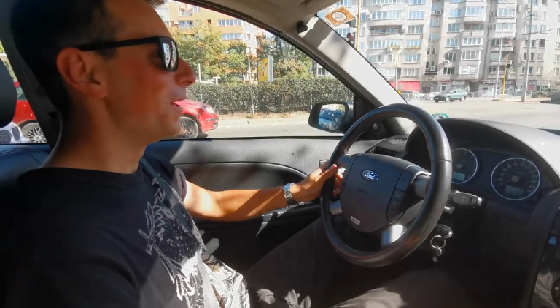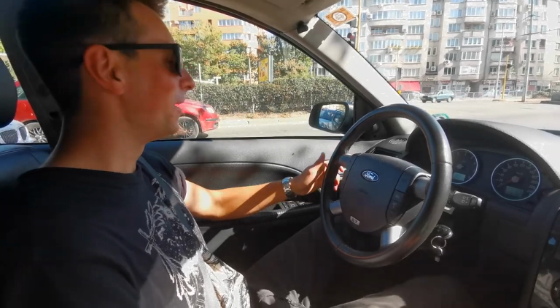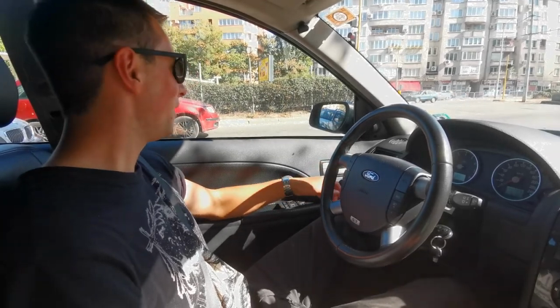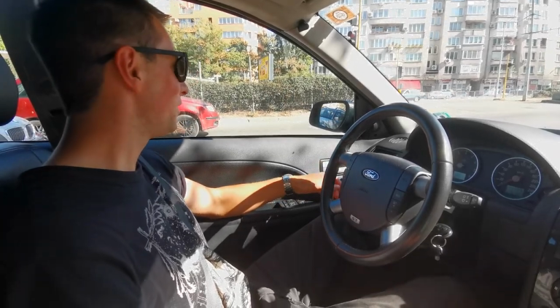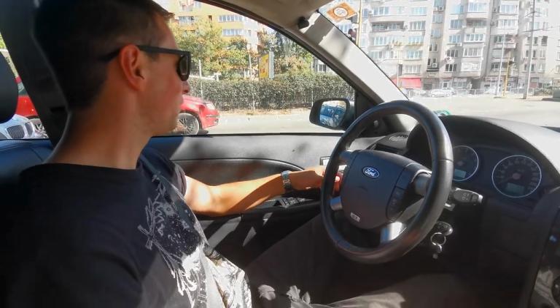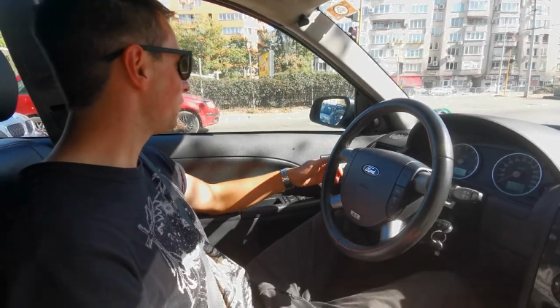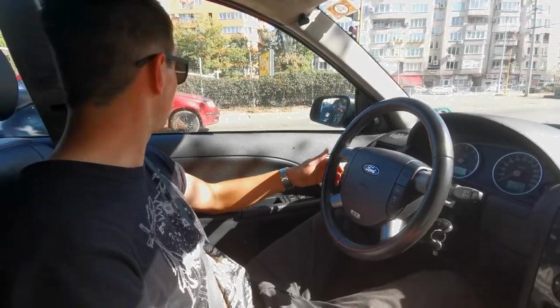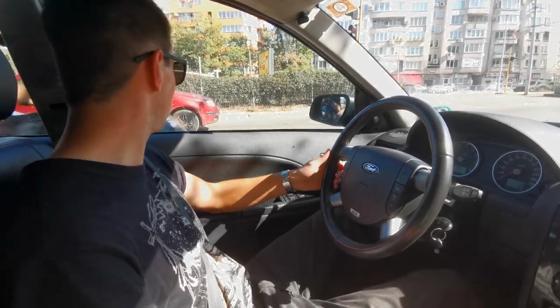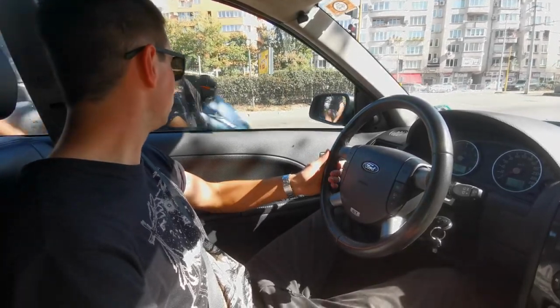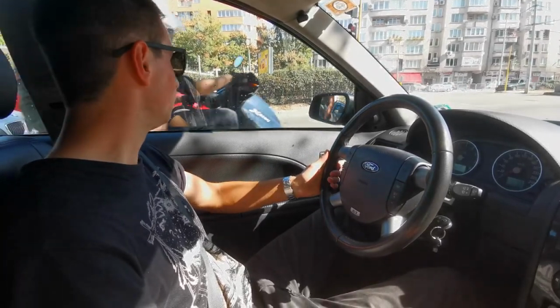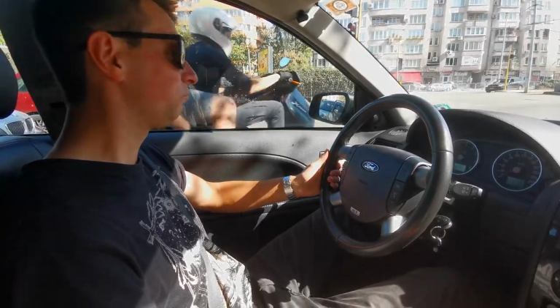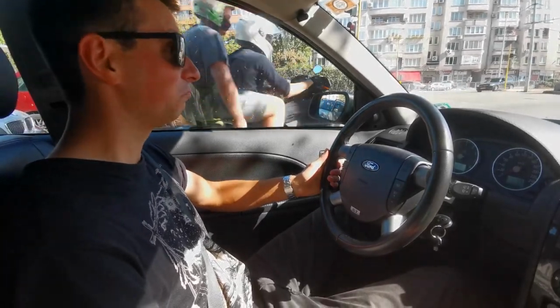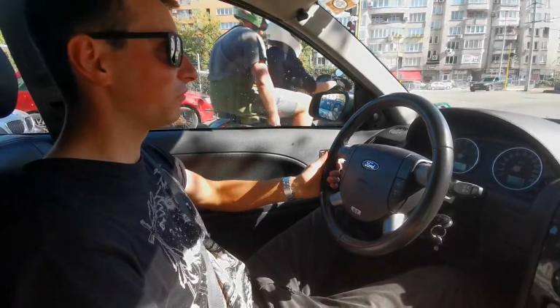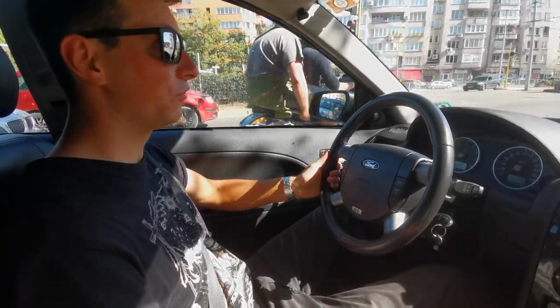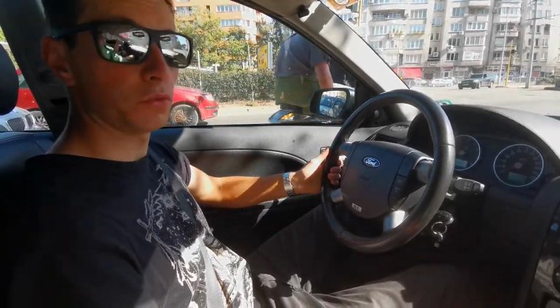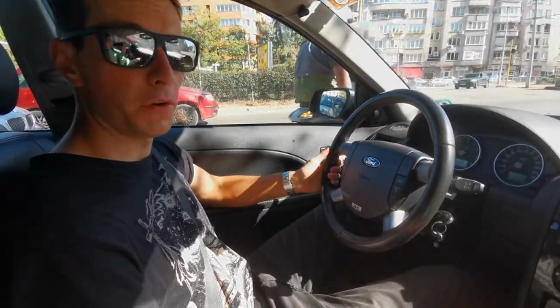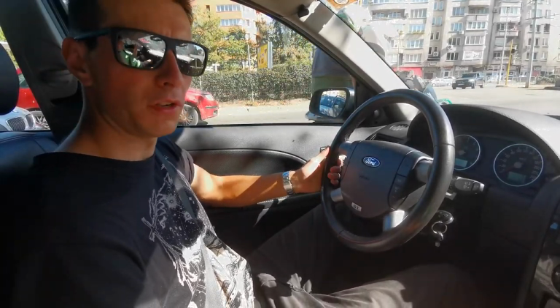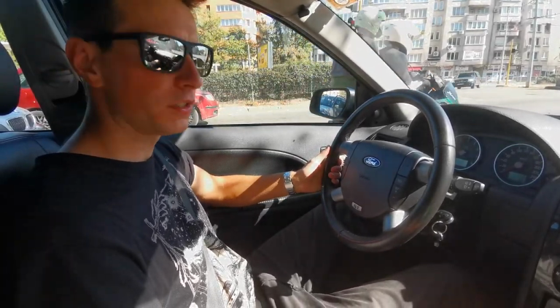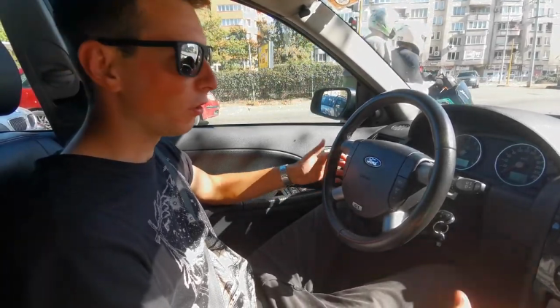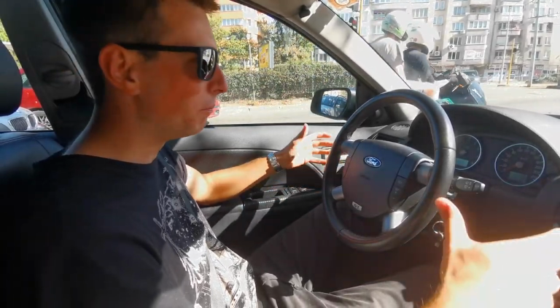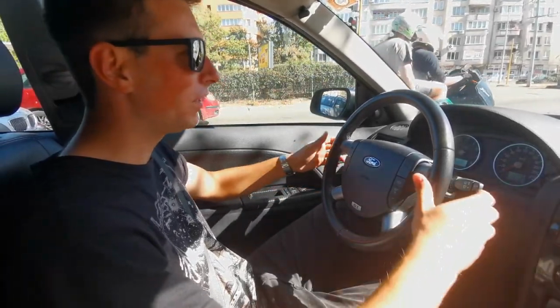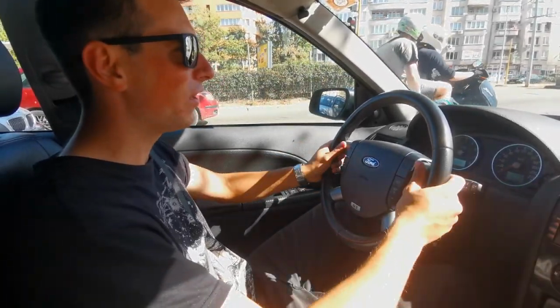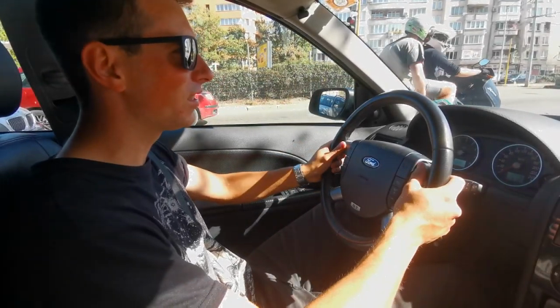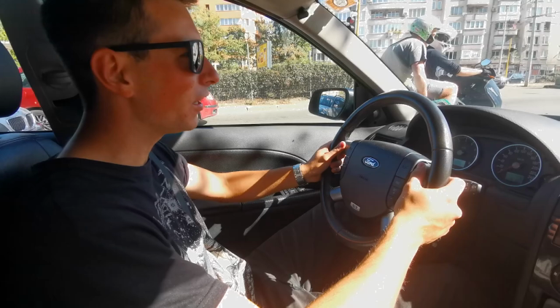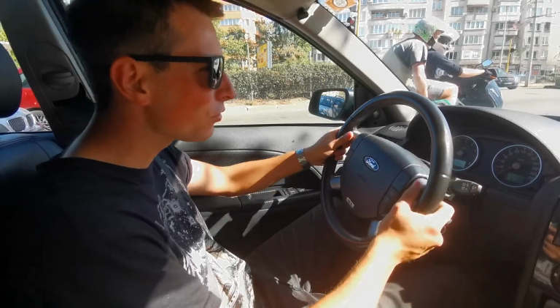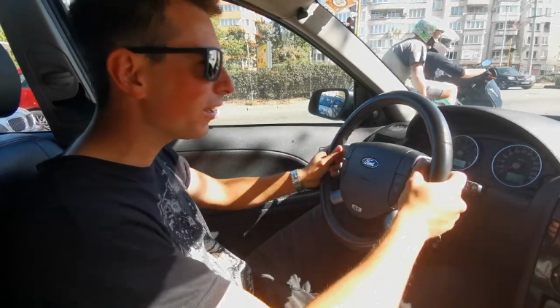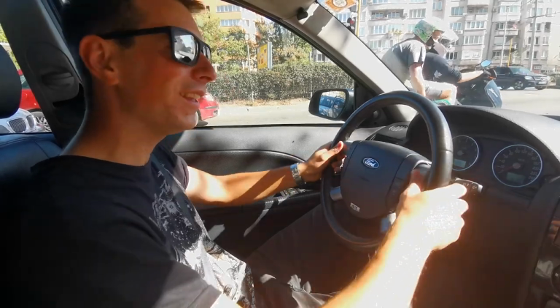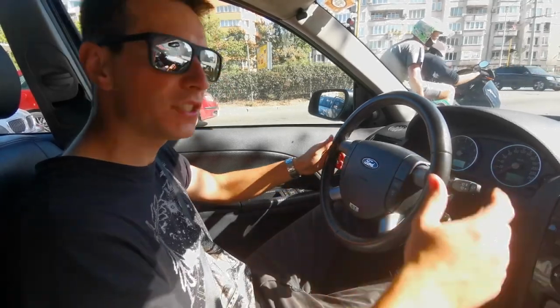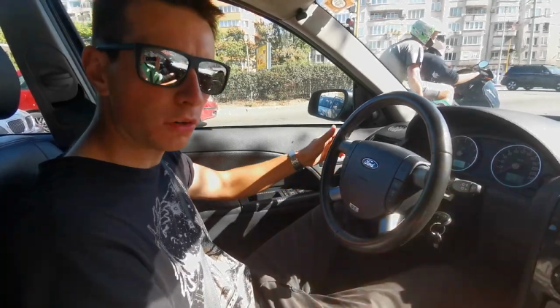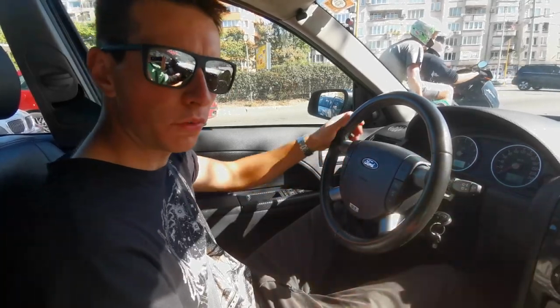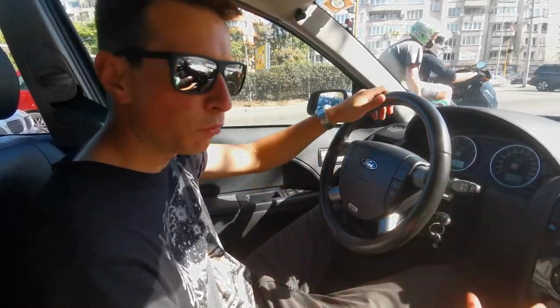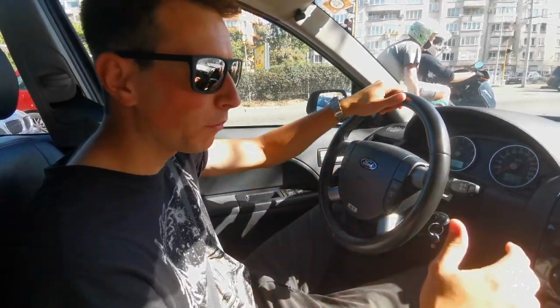It feels very nice — the big fat tires. This is not a review, what am I doing?